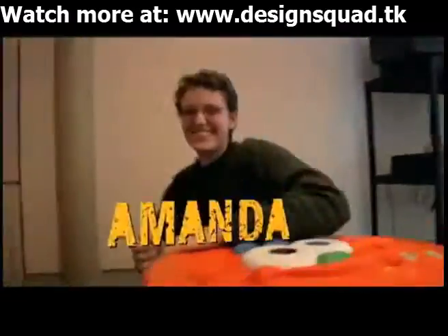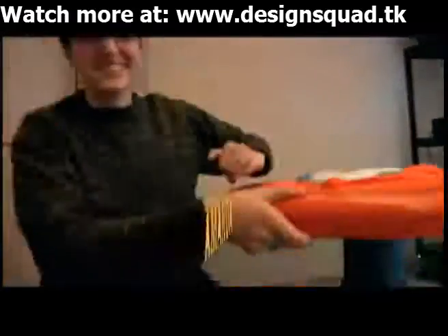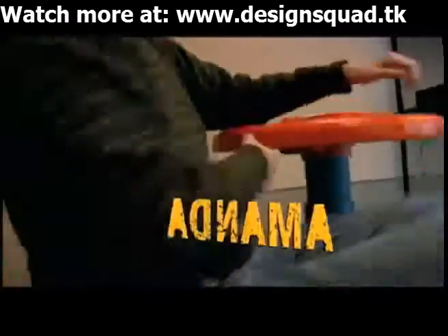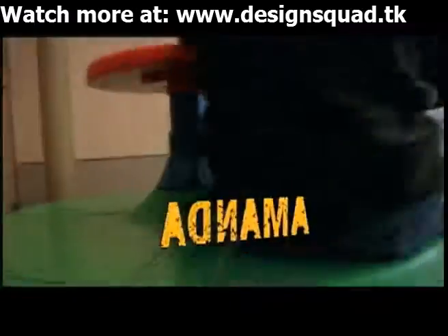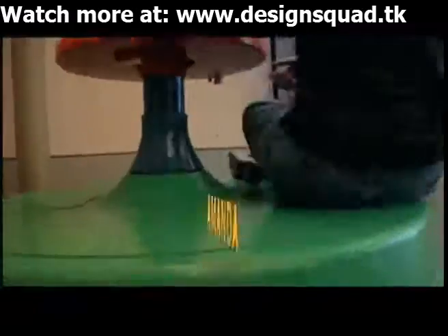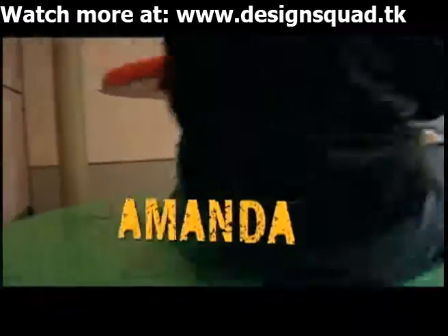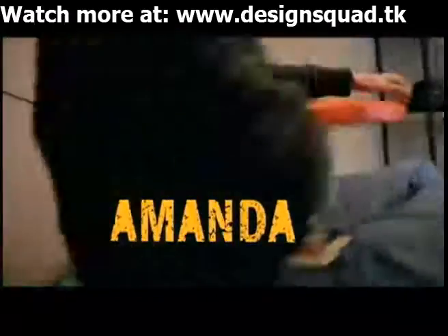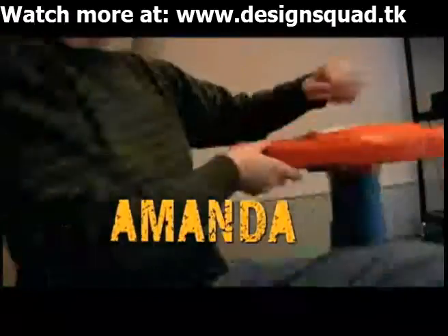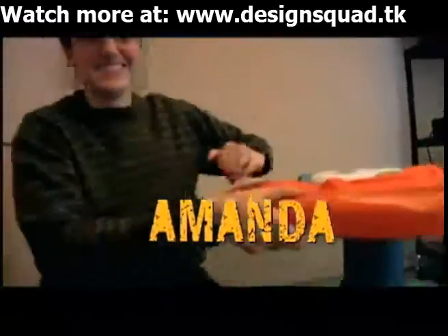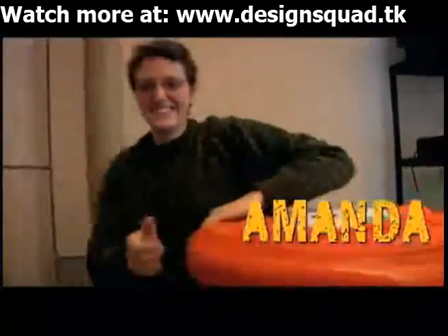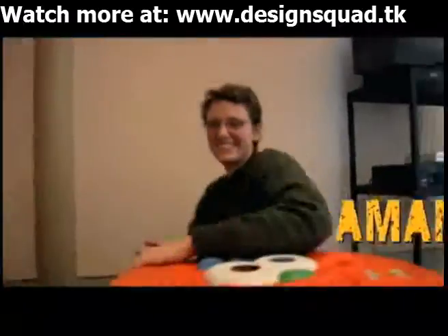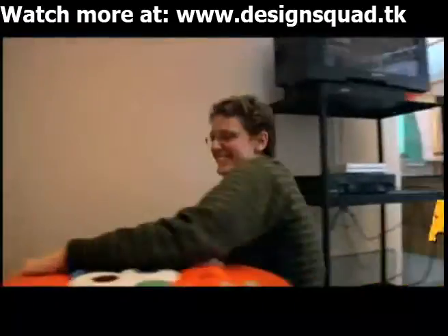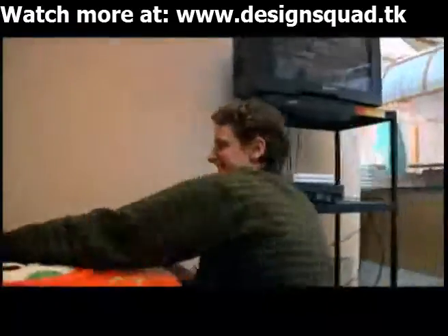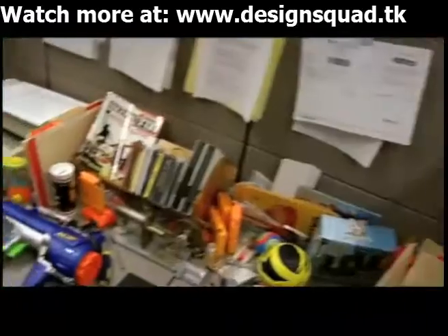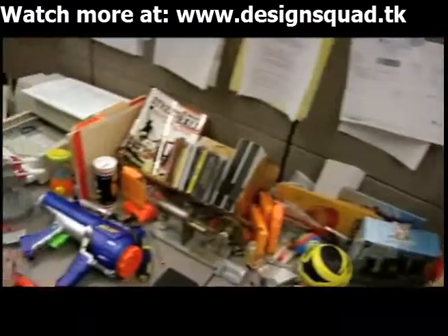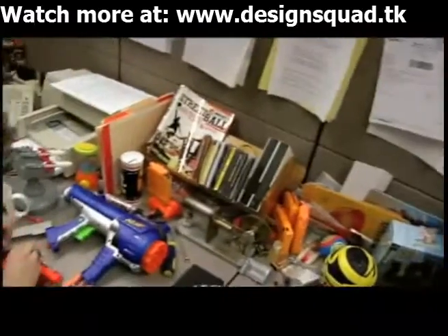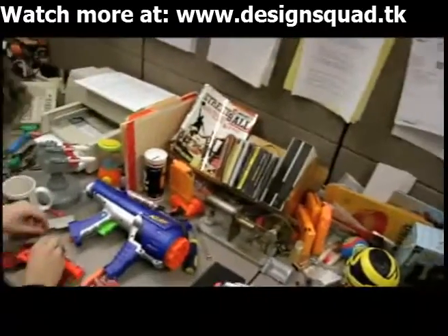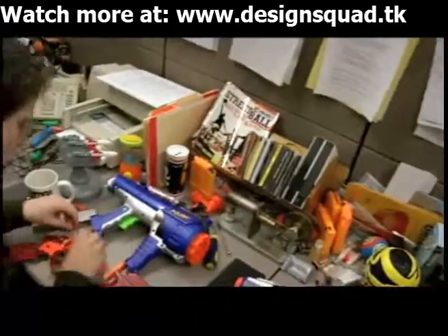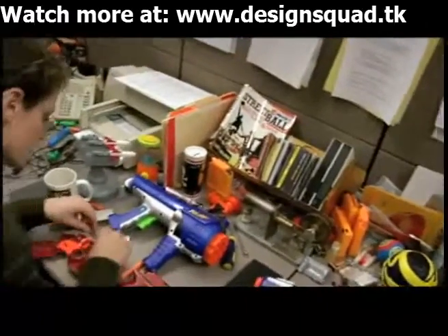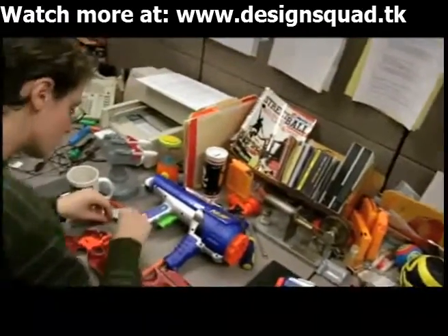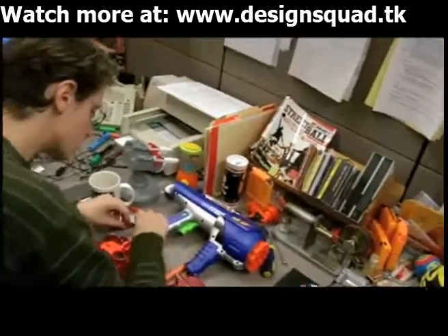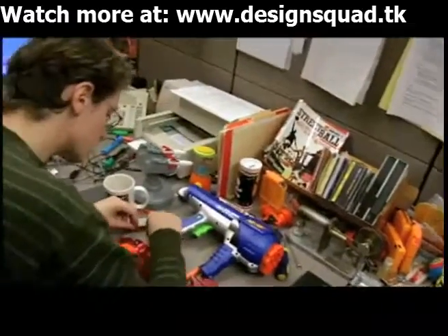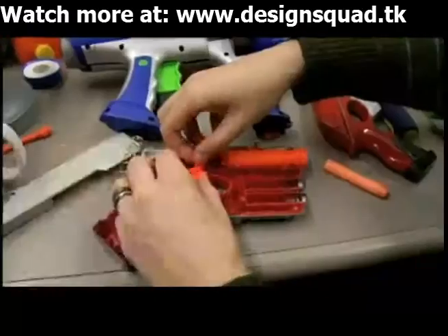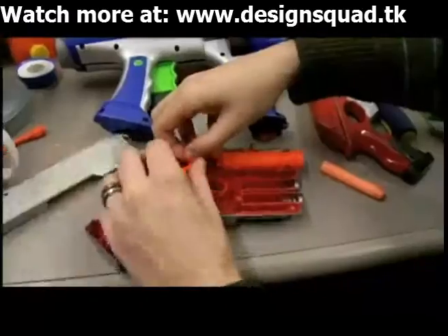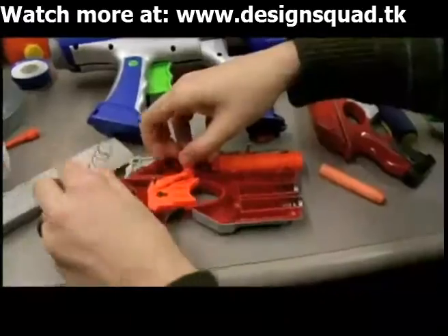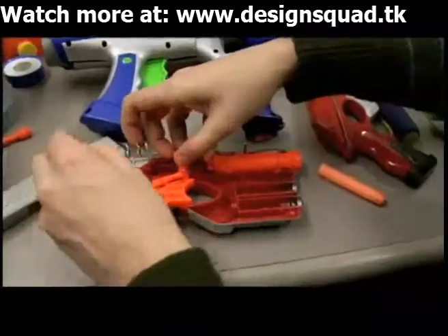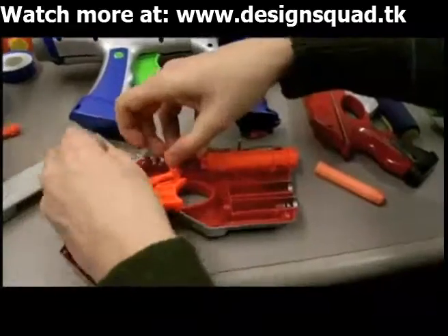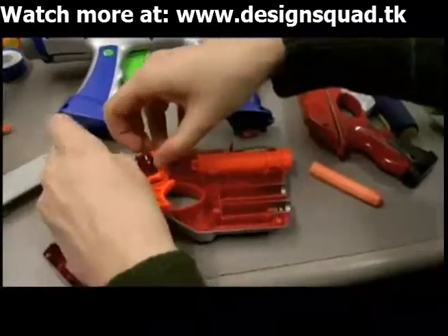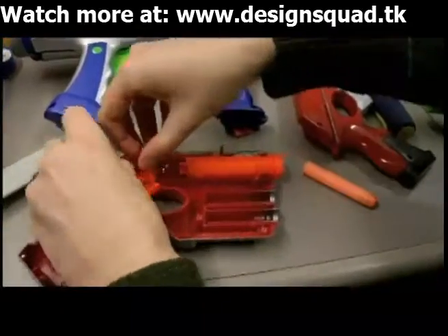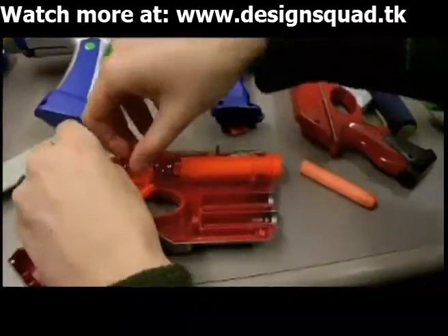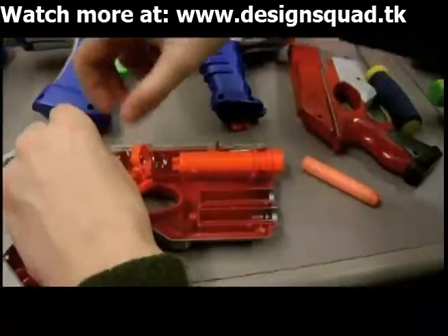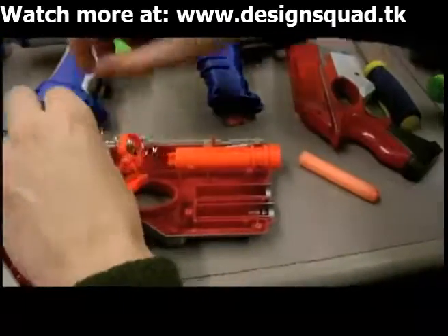One of the great things about engineering is you get to work with moving parts. And one of the goals is to try to get those moving parts to work better together.